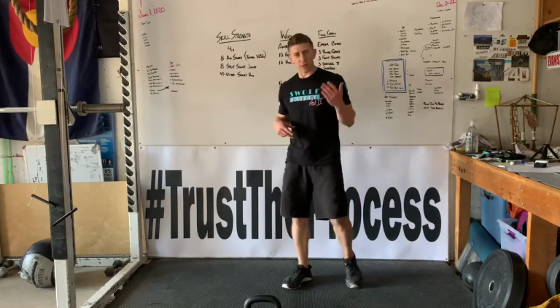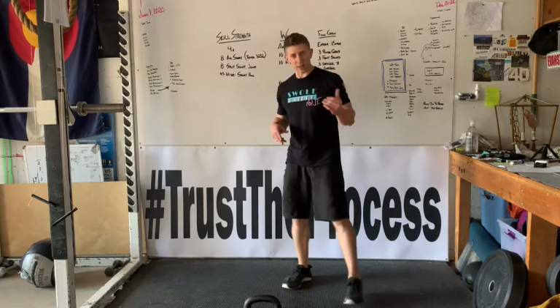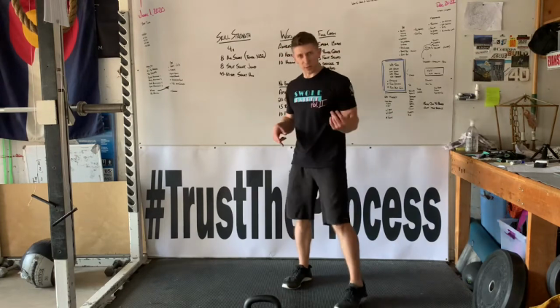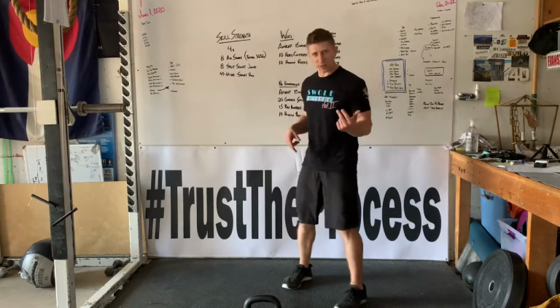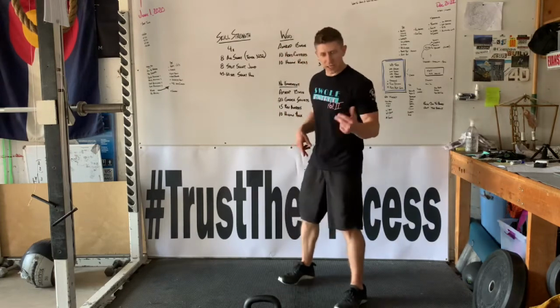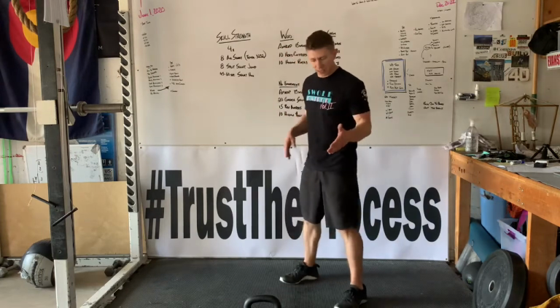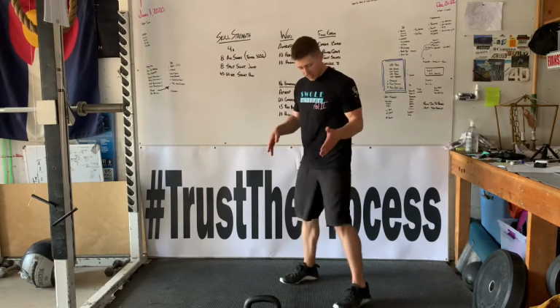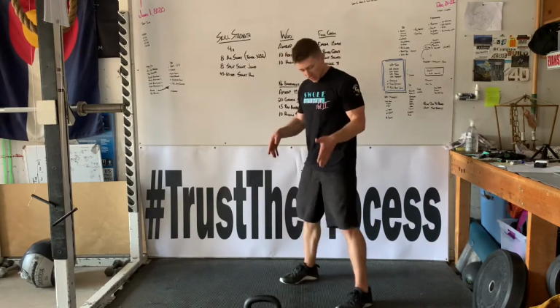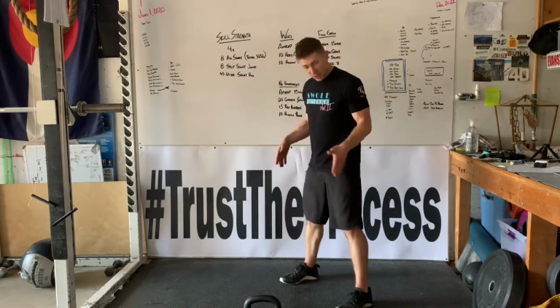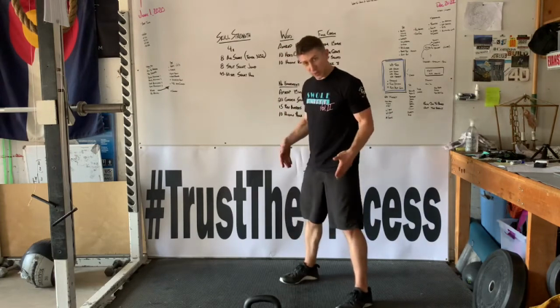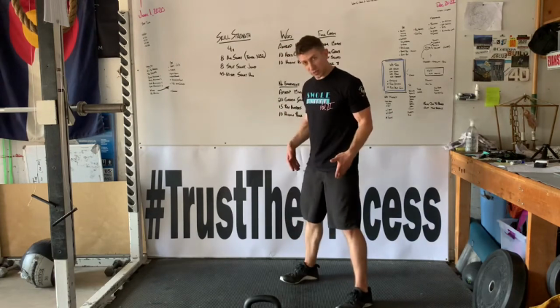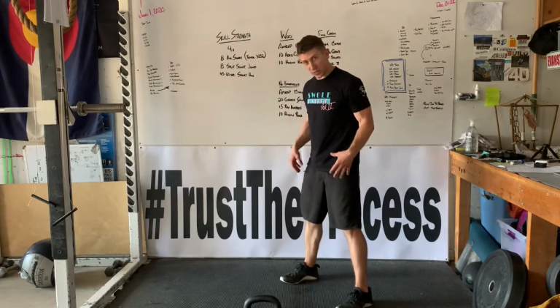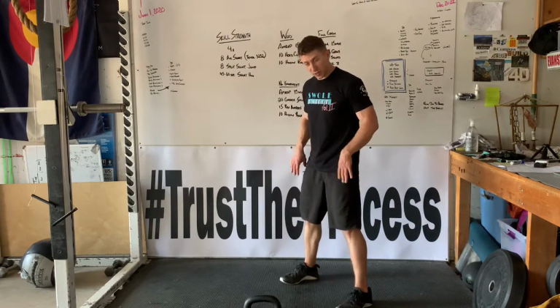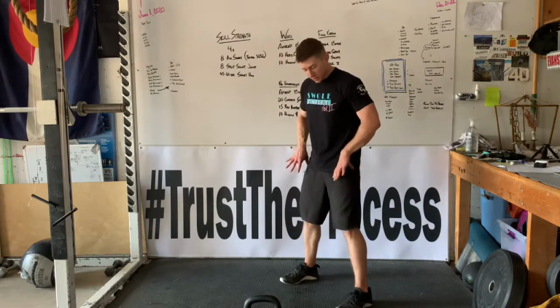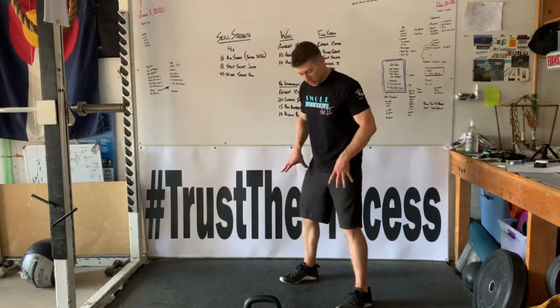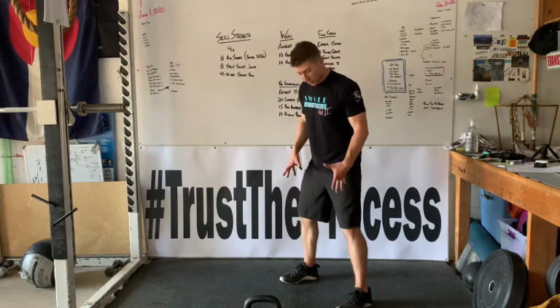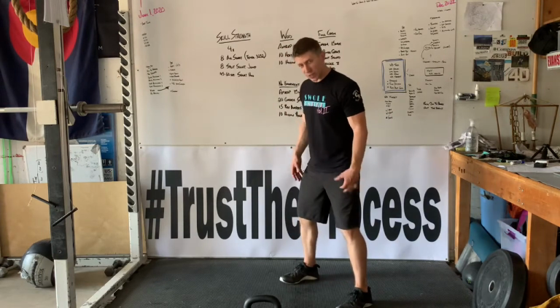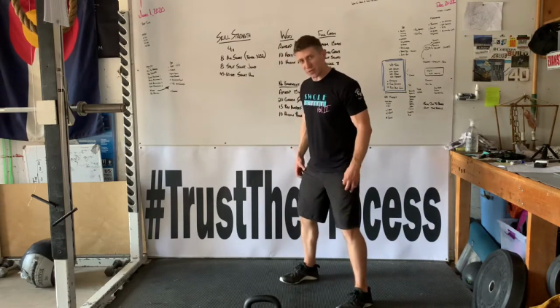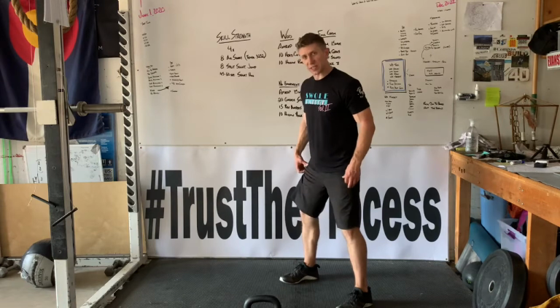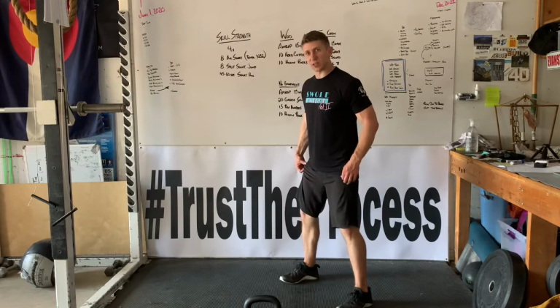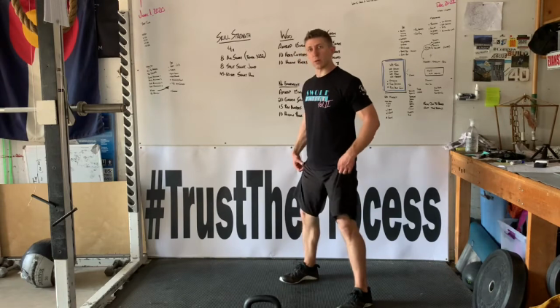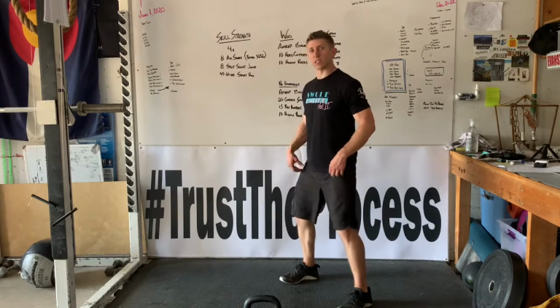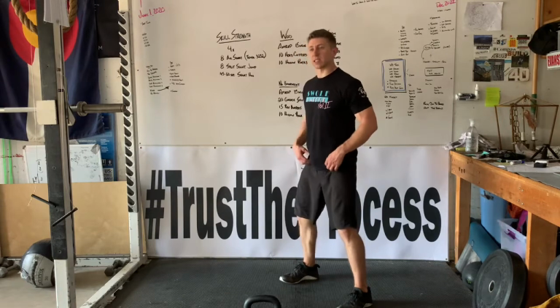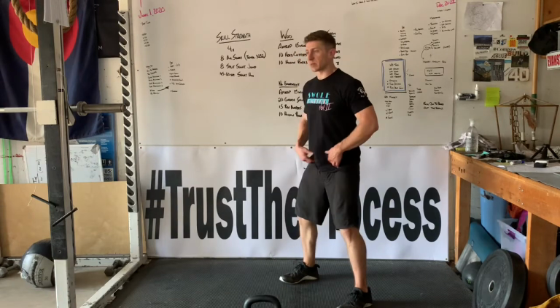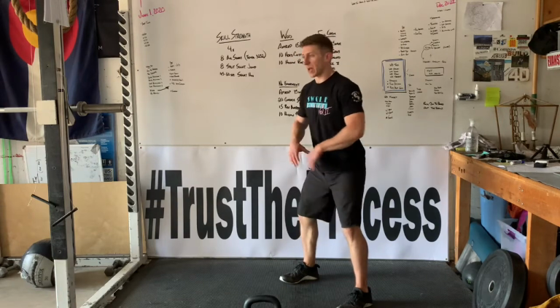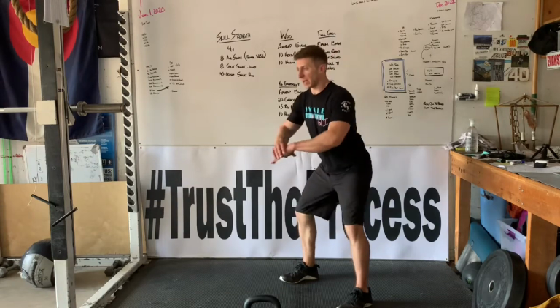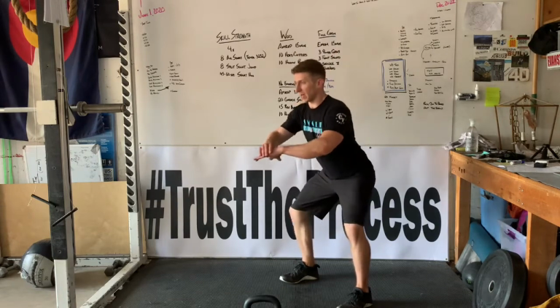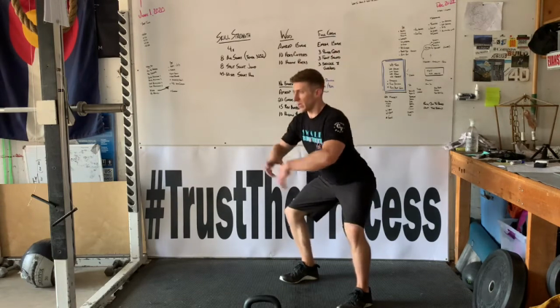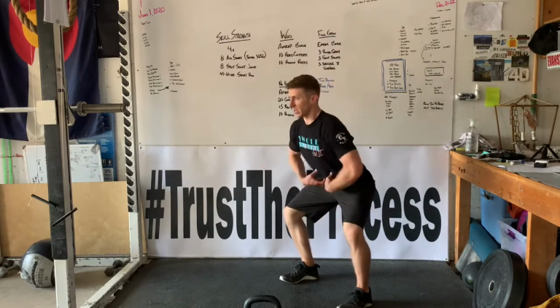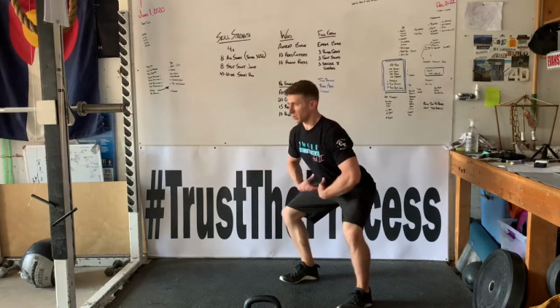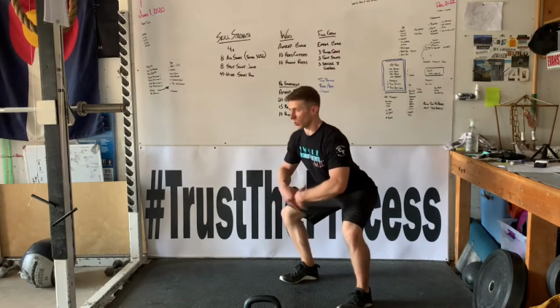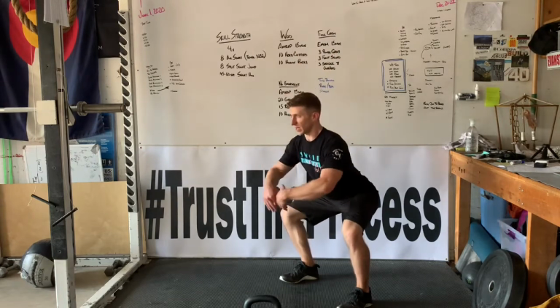We're gonna think three points of contact: big toe, pinky toe, and heel. Screwing your feet into the ground. We're gonna sit the hips back and down, keeping the core tight.